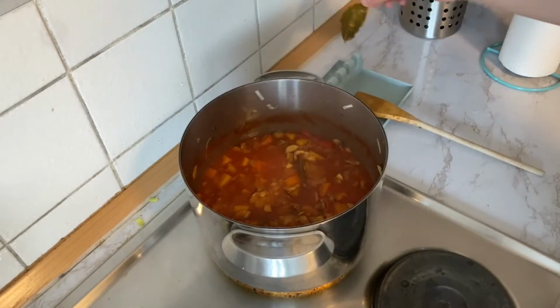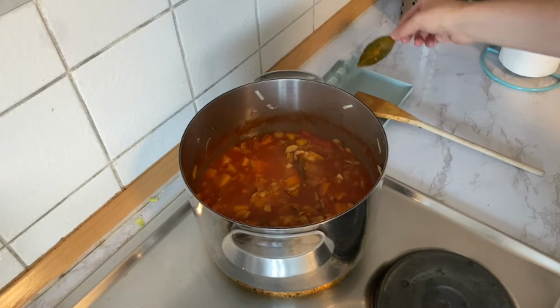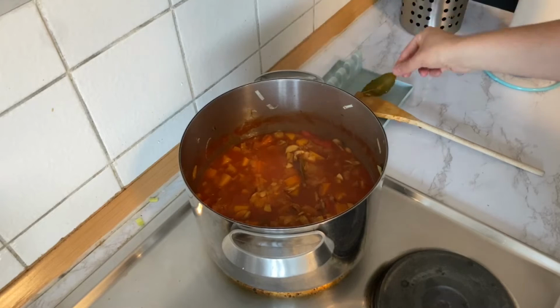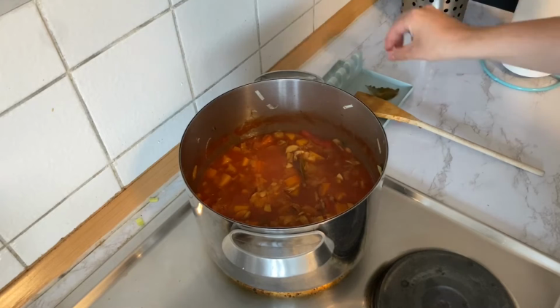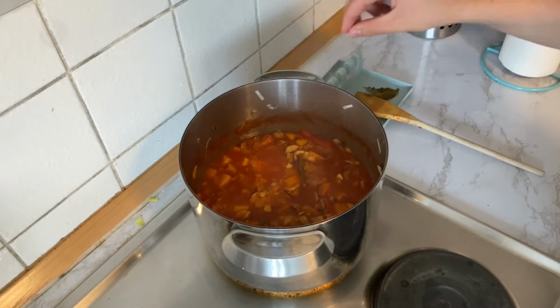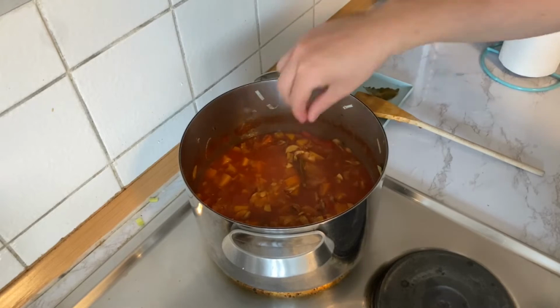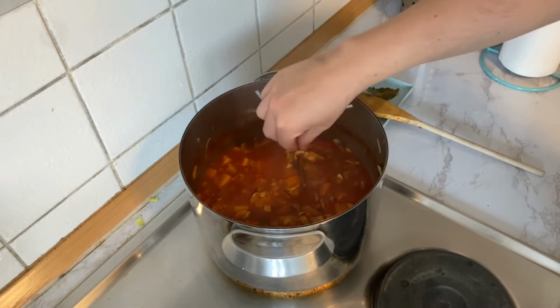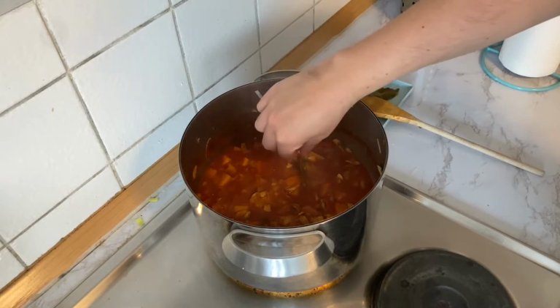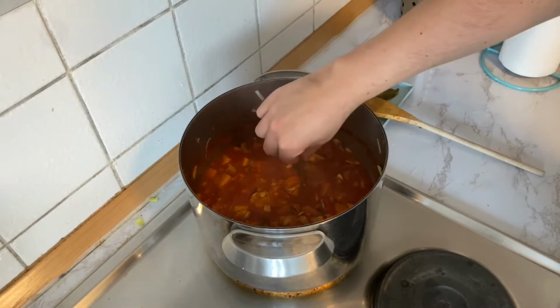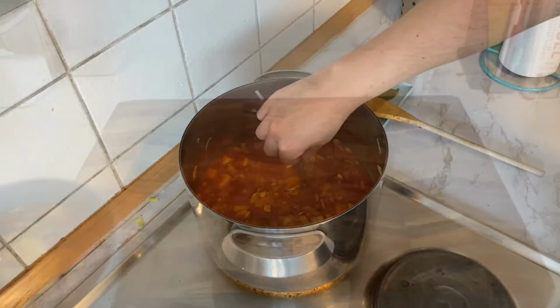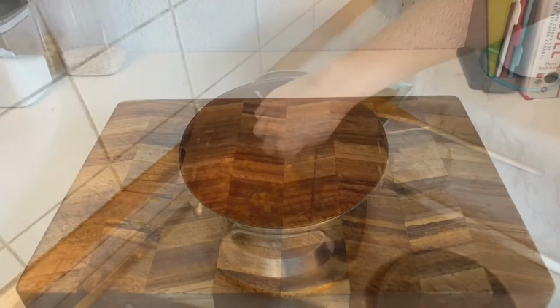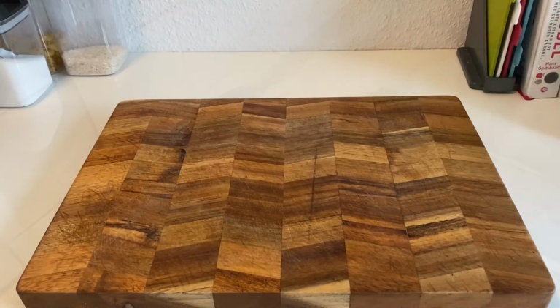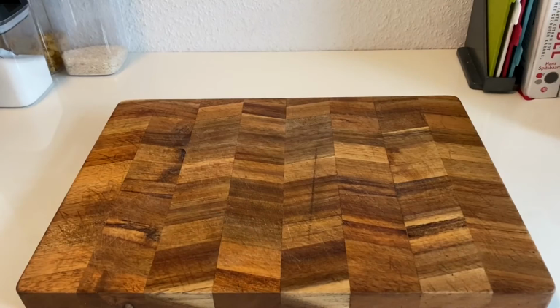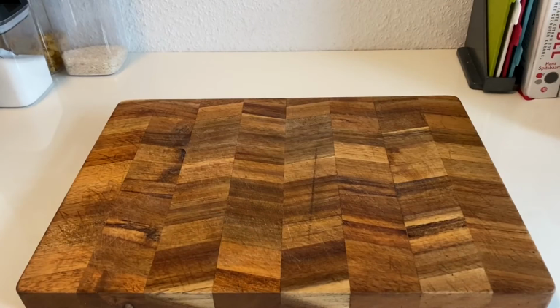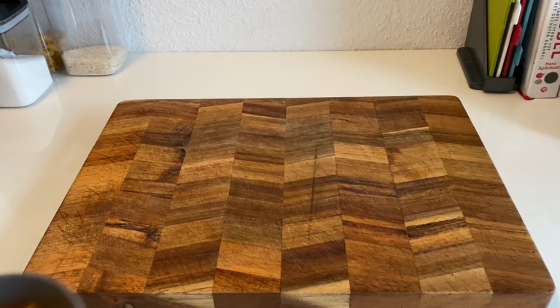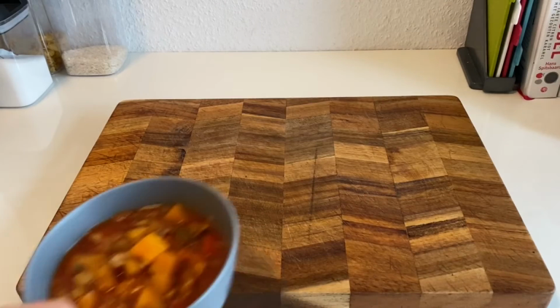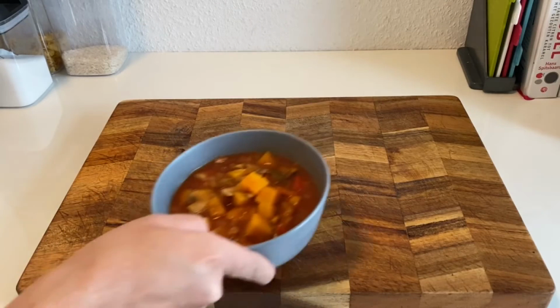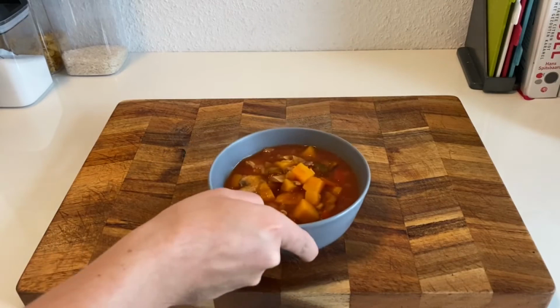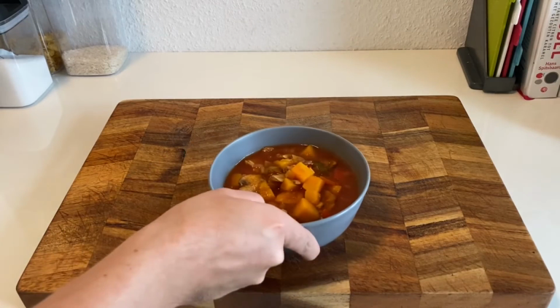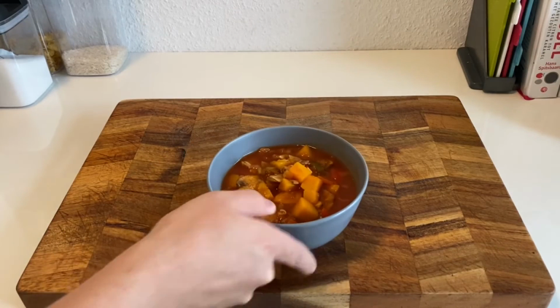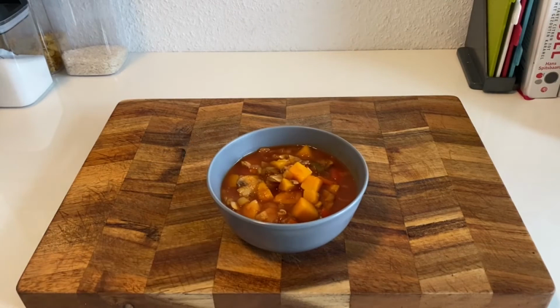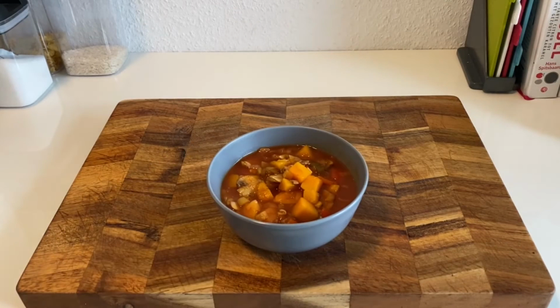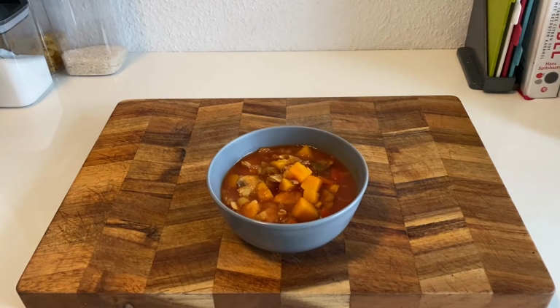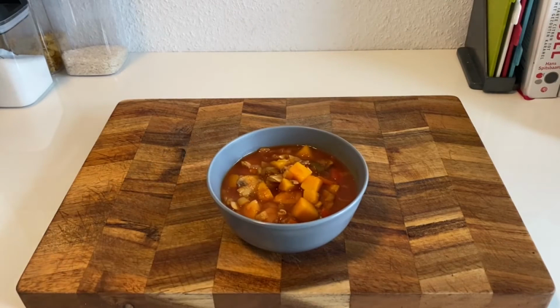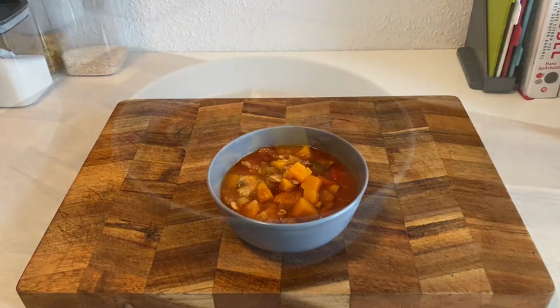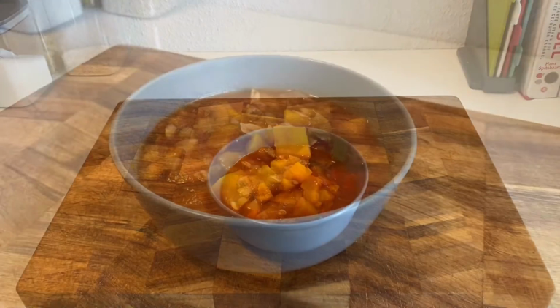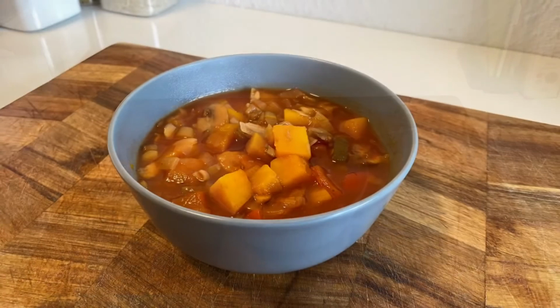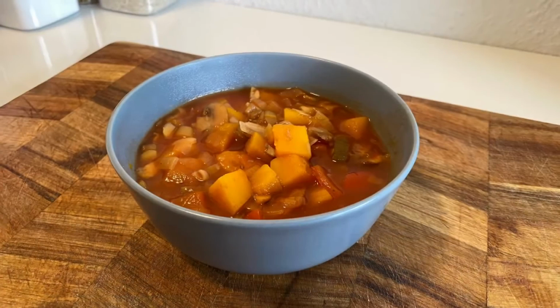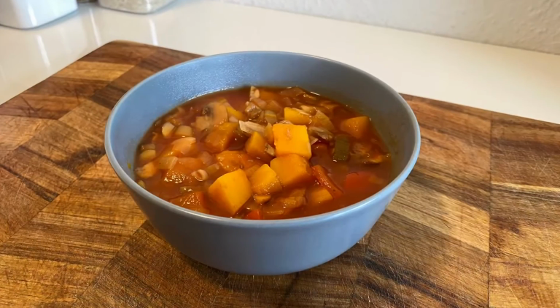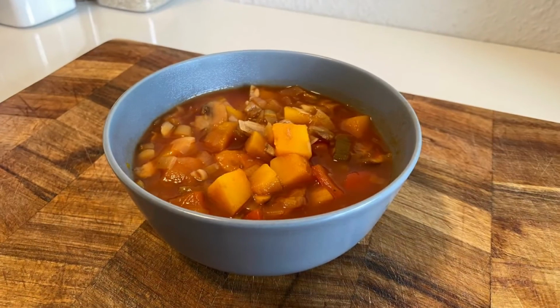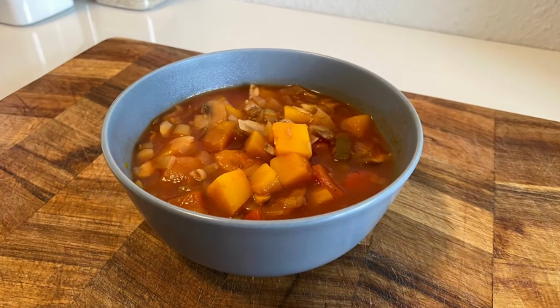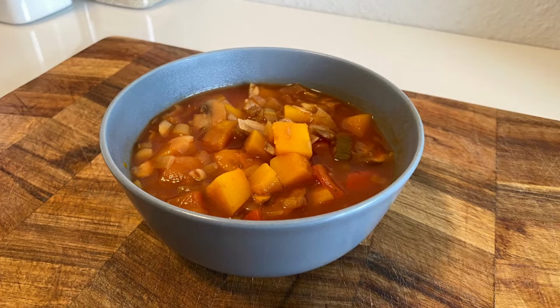Remove the bay leaves and plate. Here you have an incredibly tasty and healthy stew, perfect for the cold weather. Enjoy!